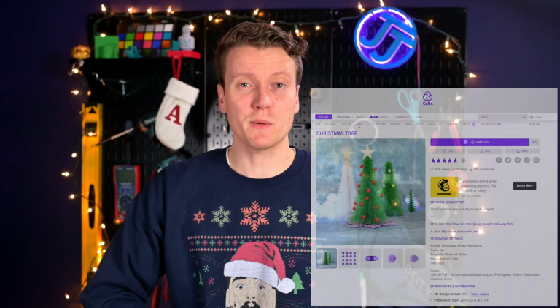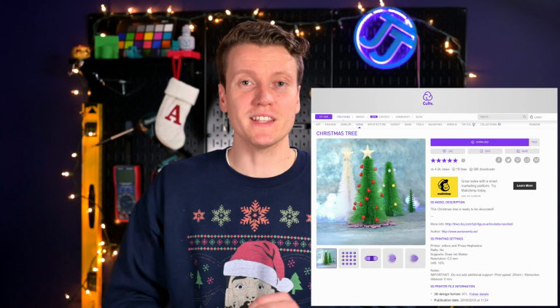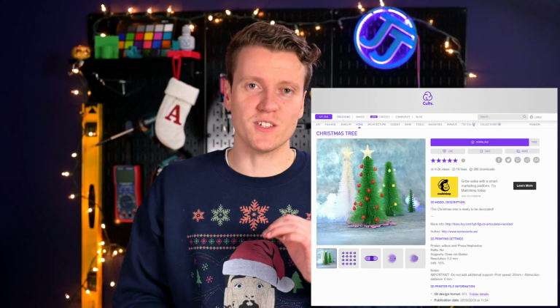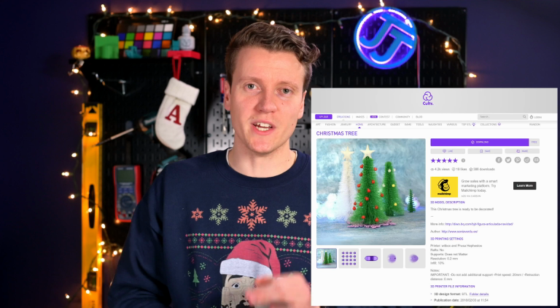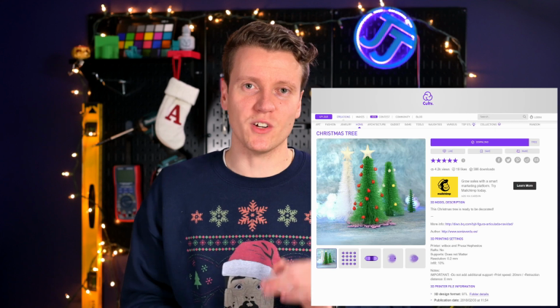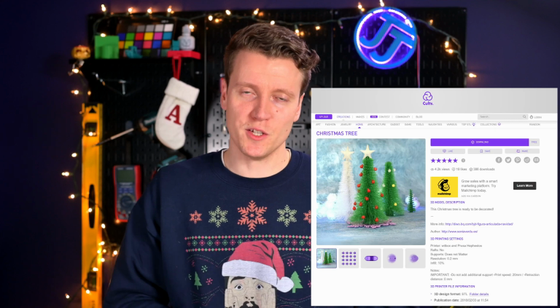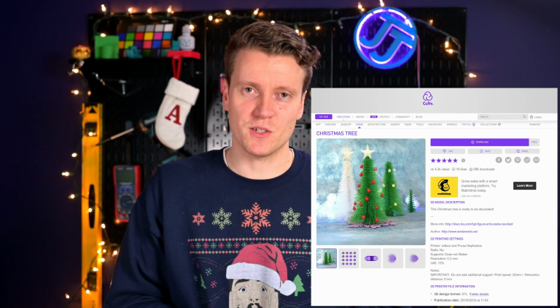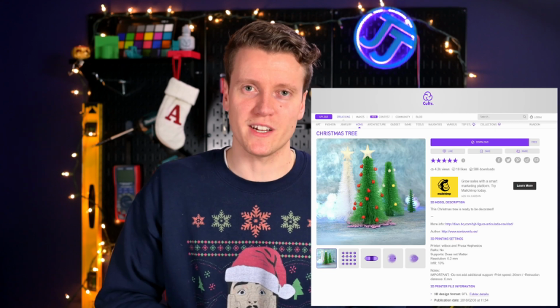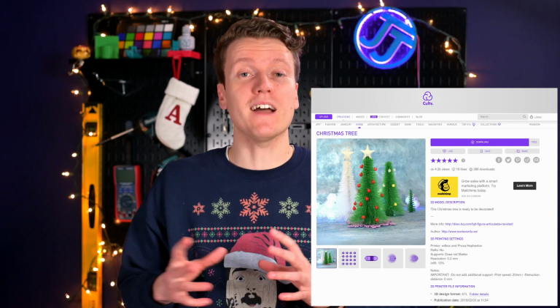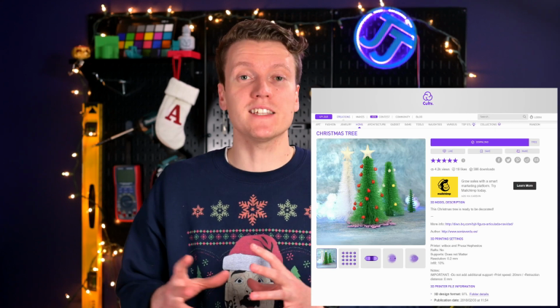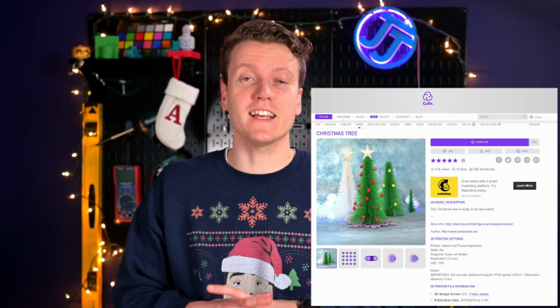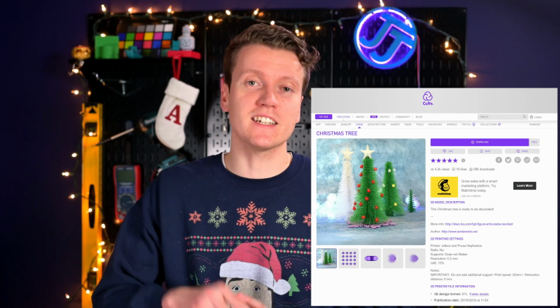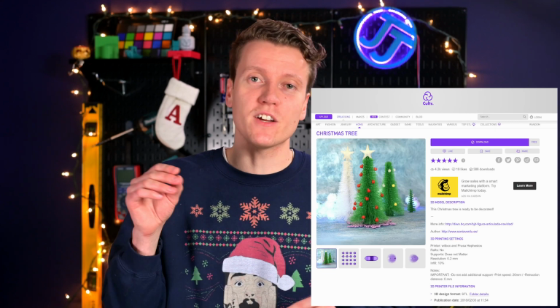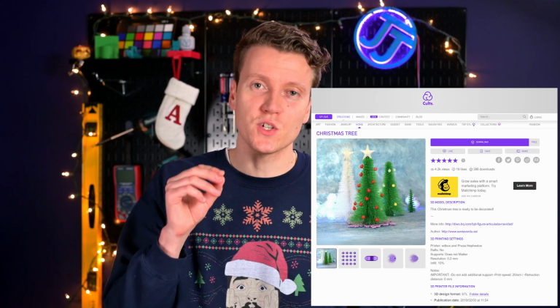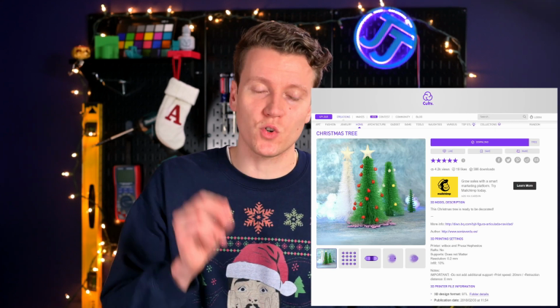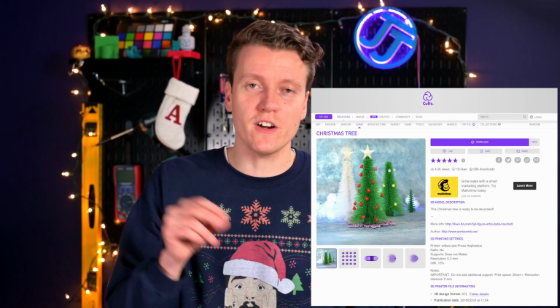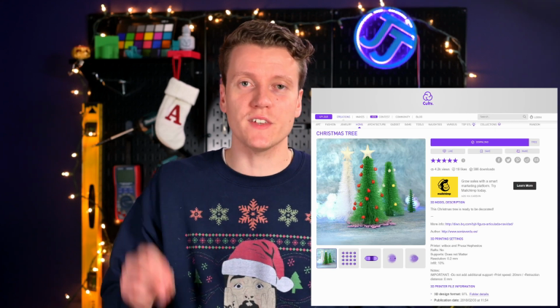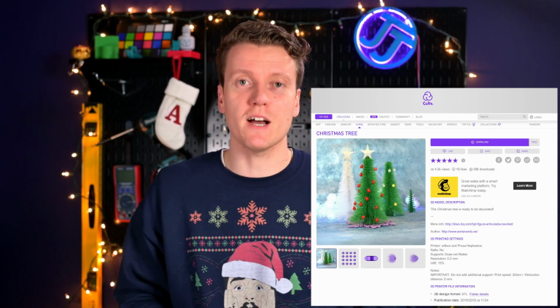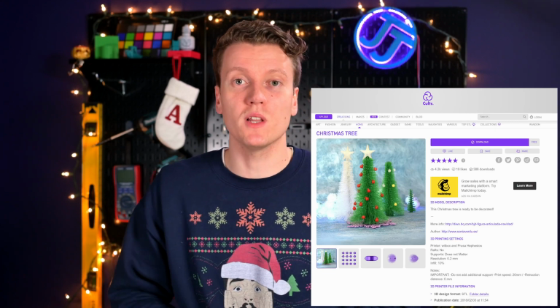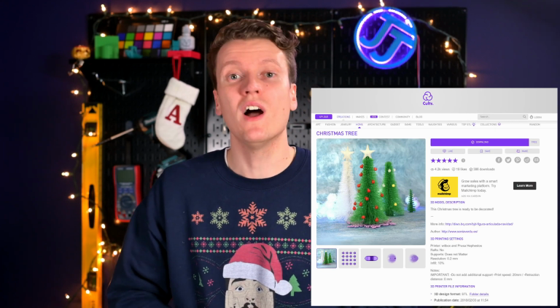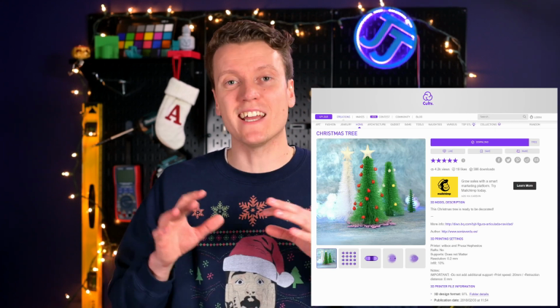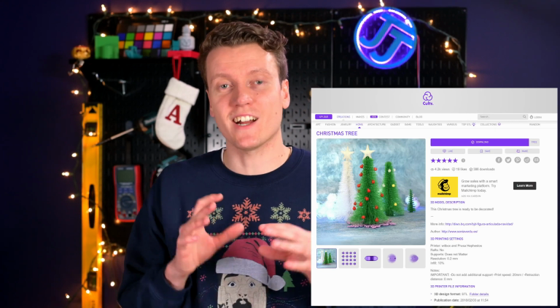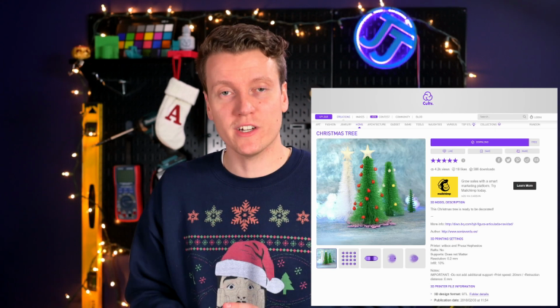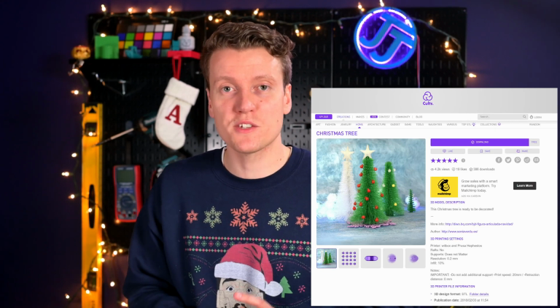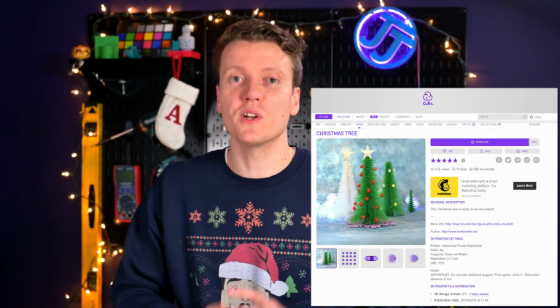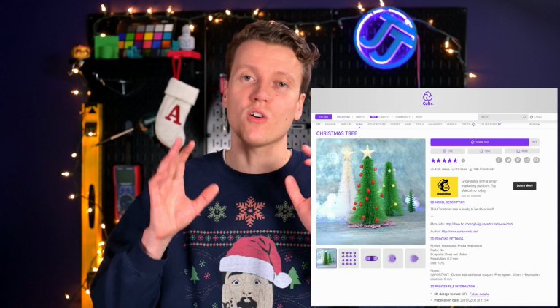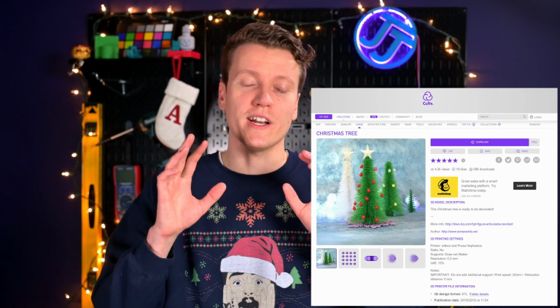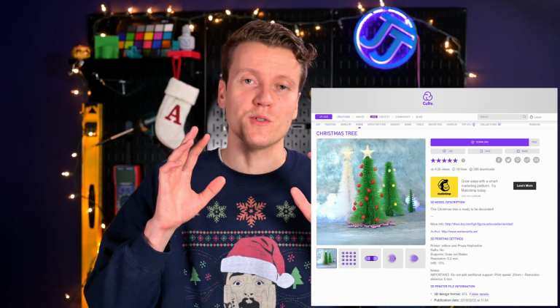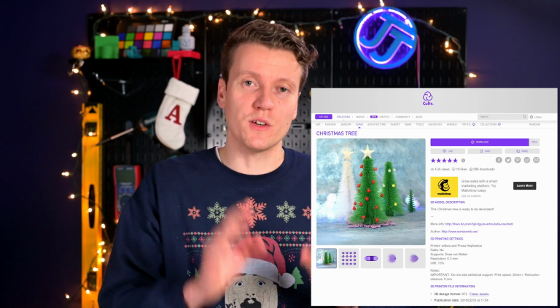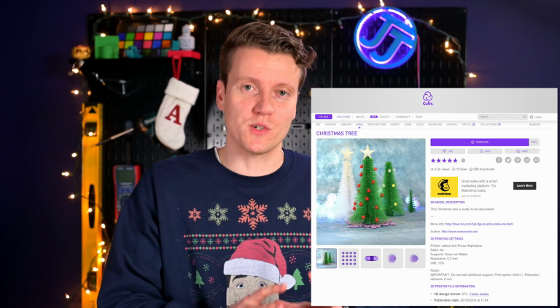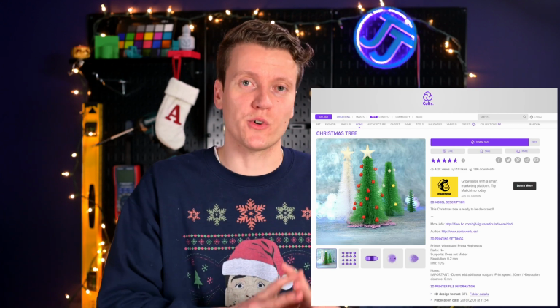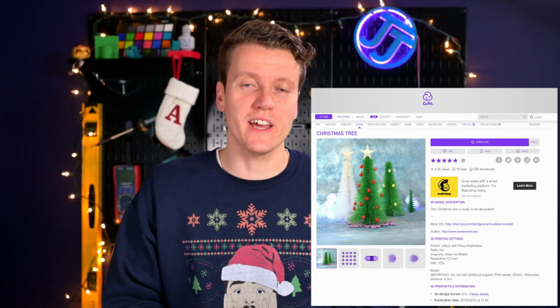We're gonna print this stringing Christmas tree. I've listed a link to the original creator down below — I did not create this print, all credit goes to the original creator.